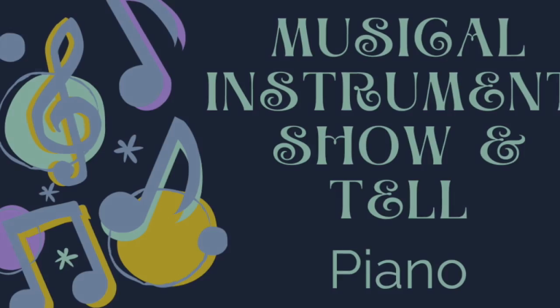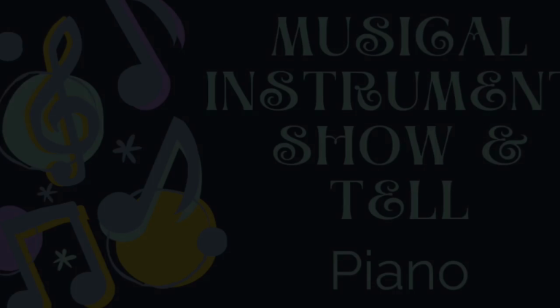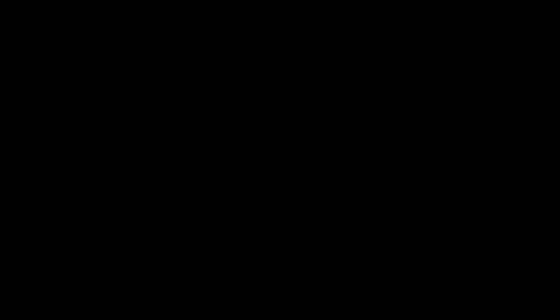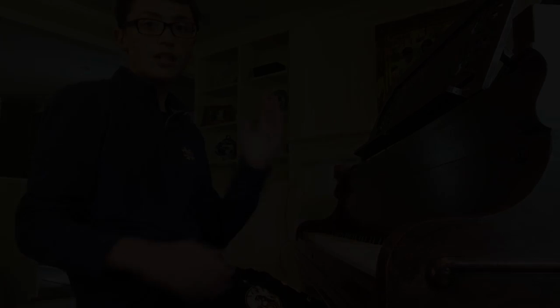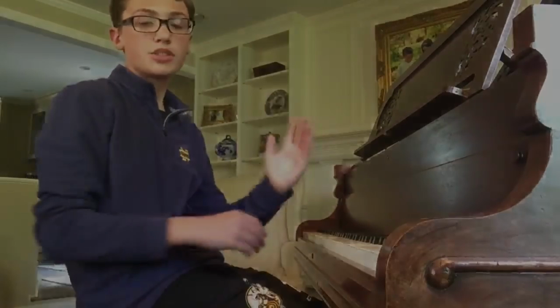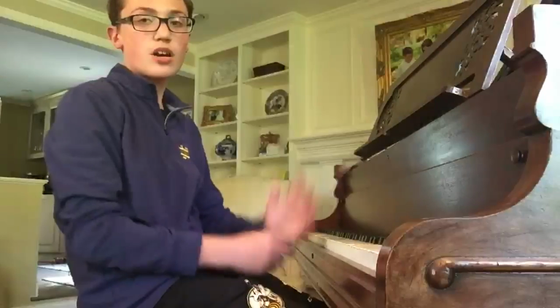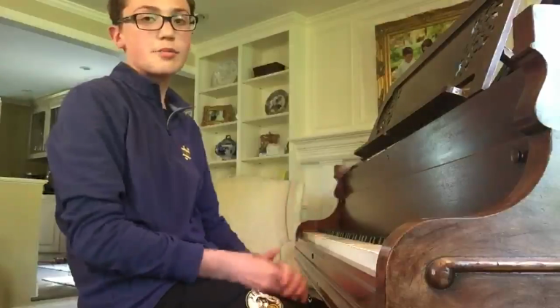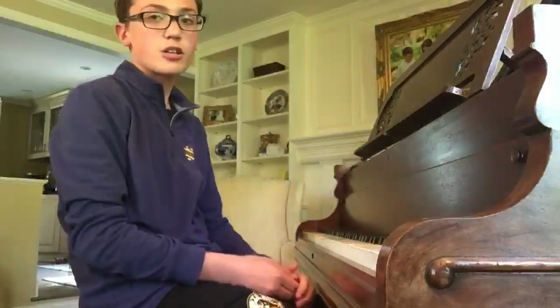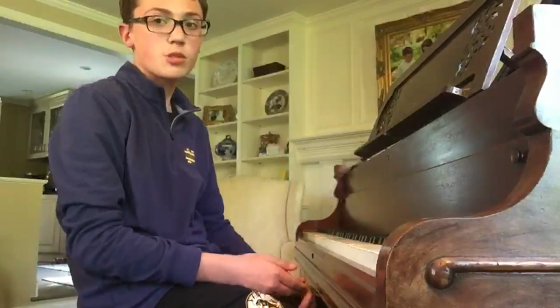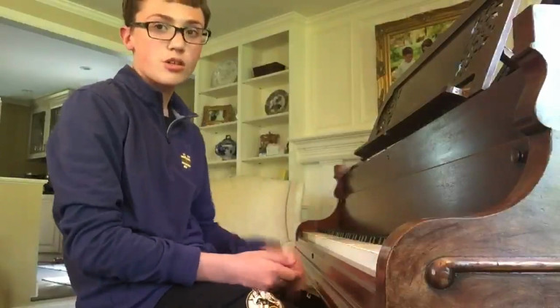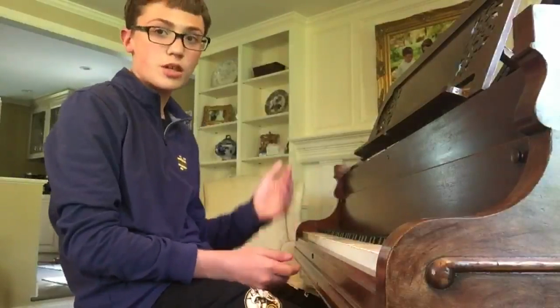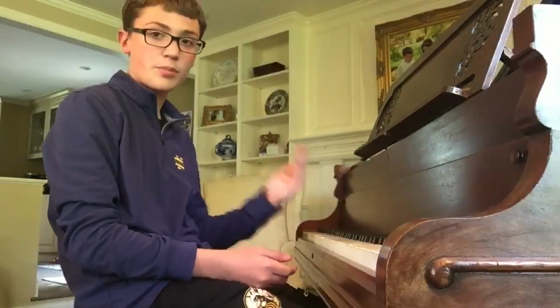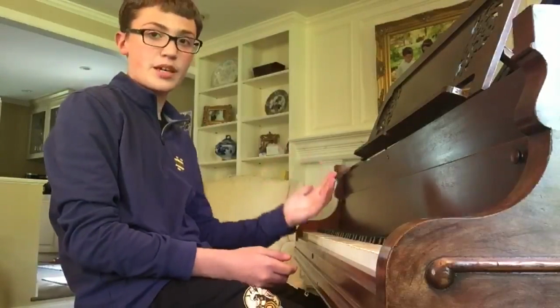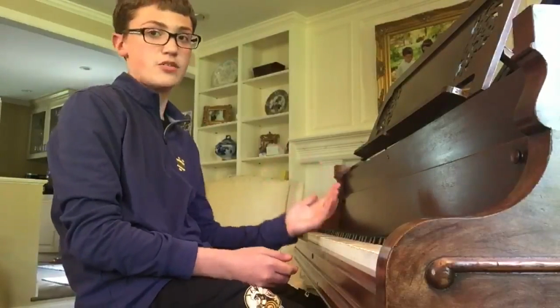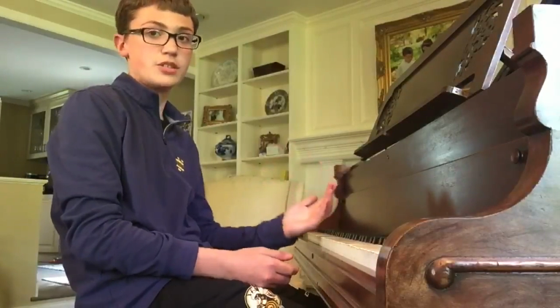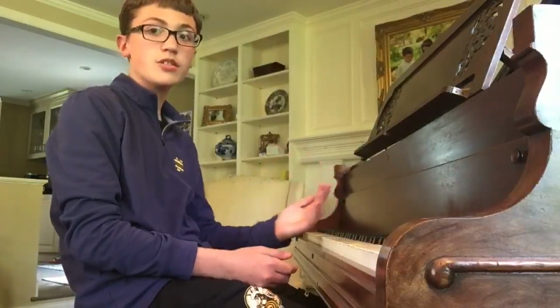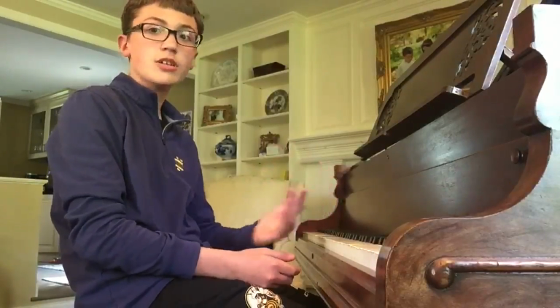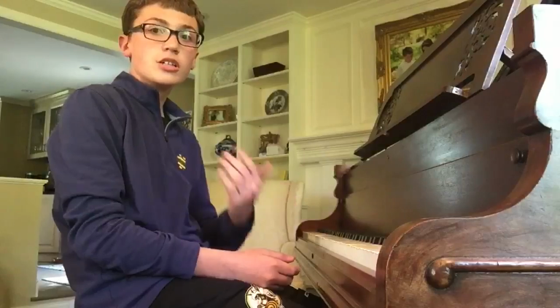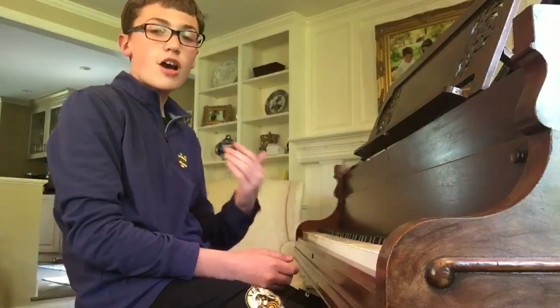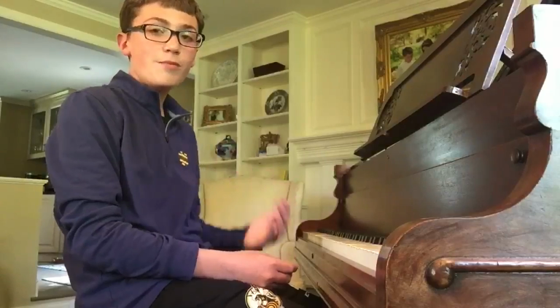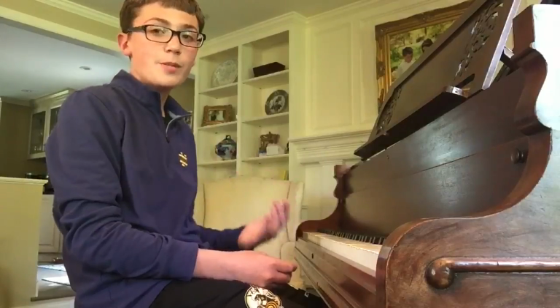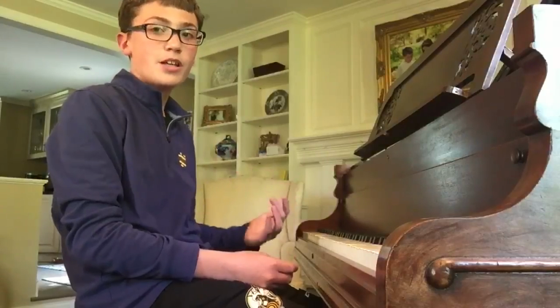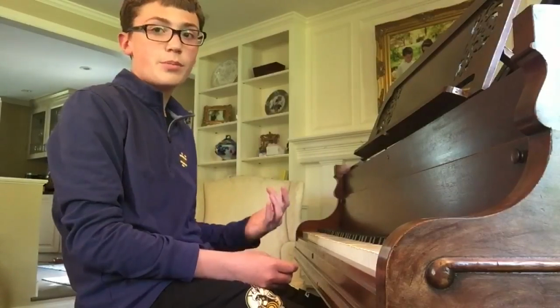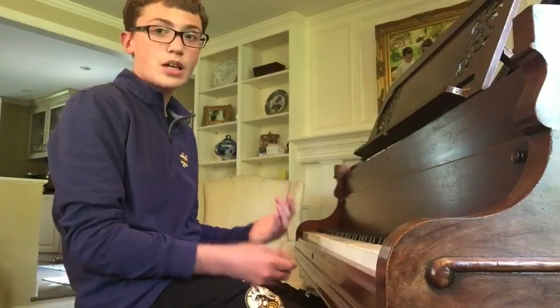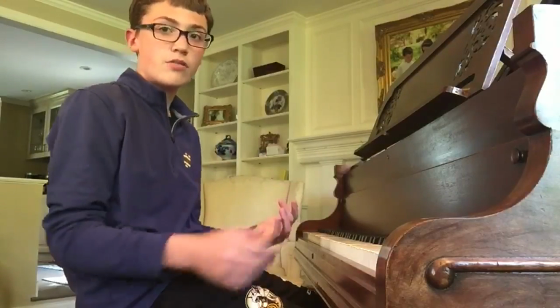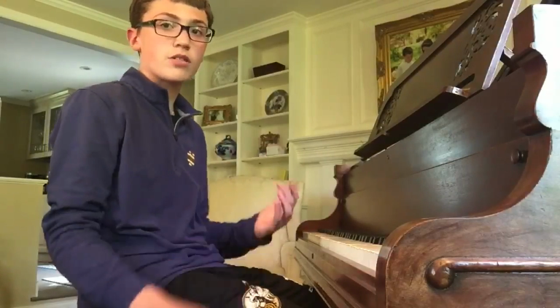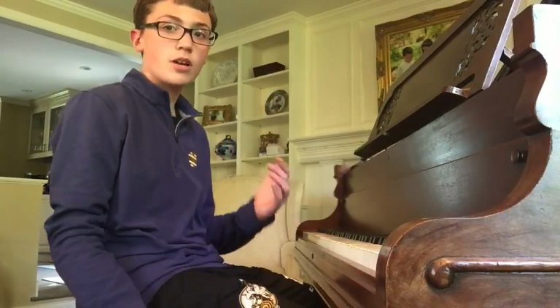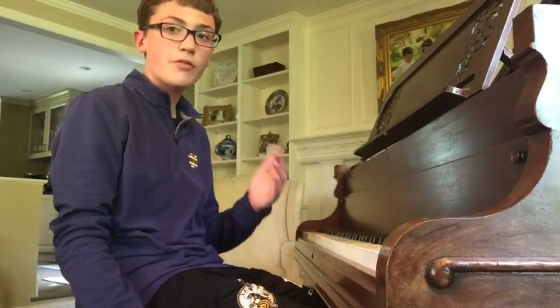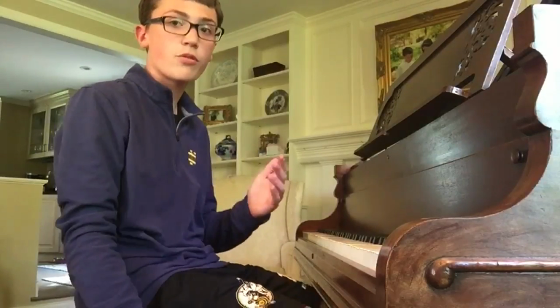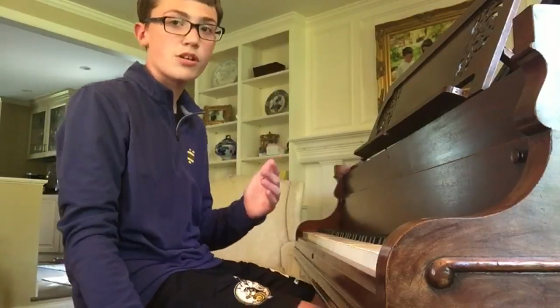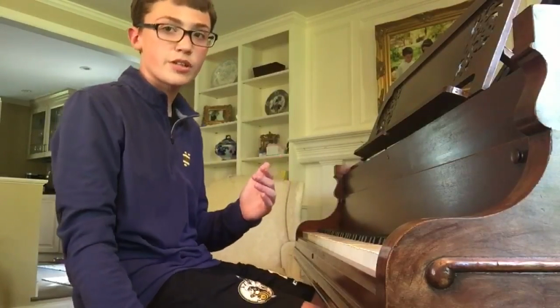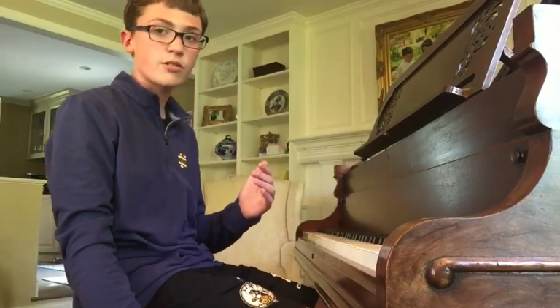Hi, my name is John. I'm here to explain a little bit of the piano to you. I've been playing the piano for about four years now.